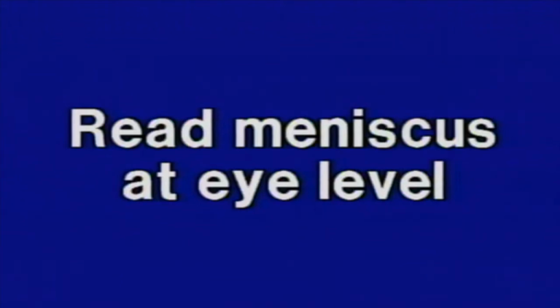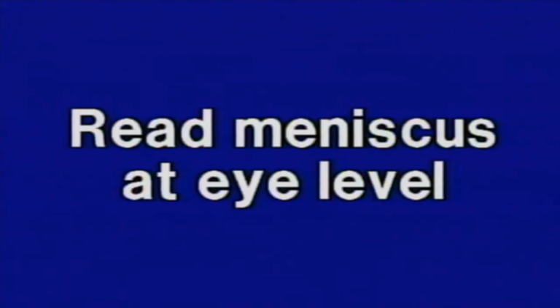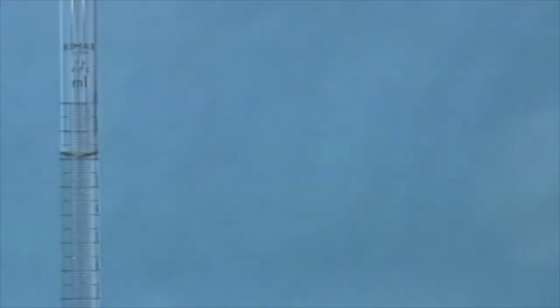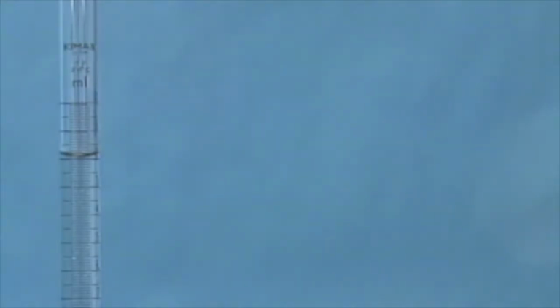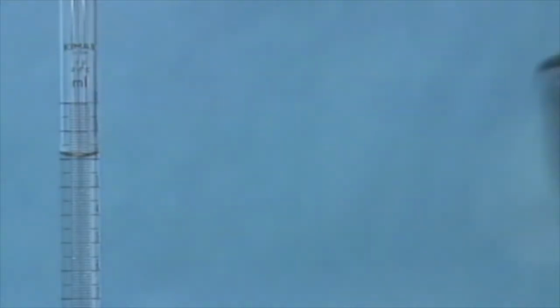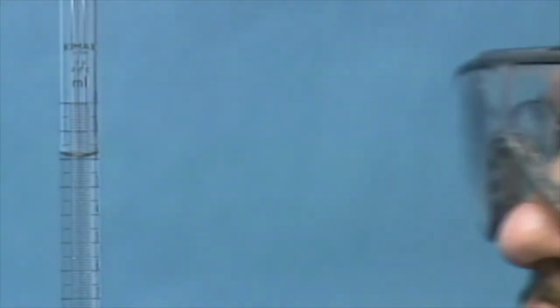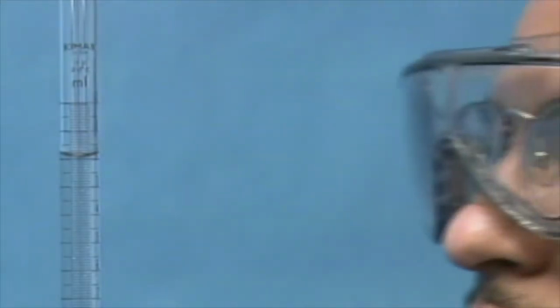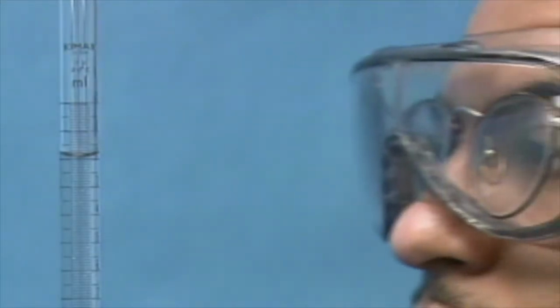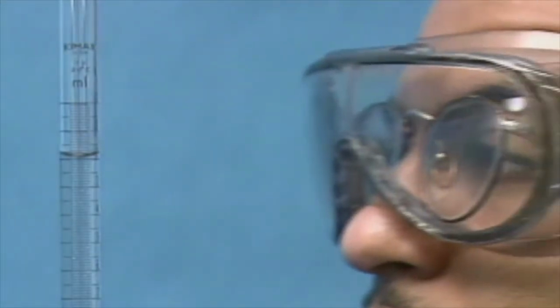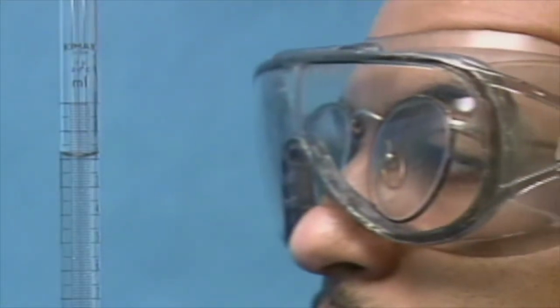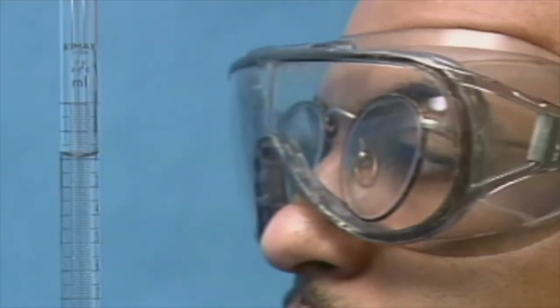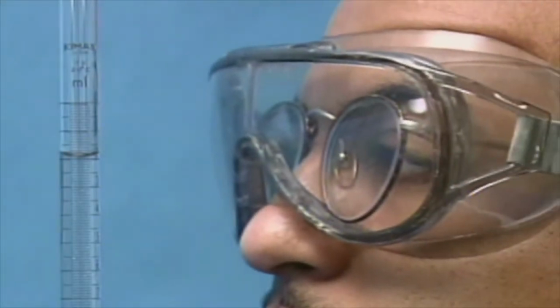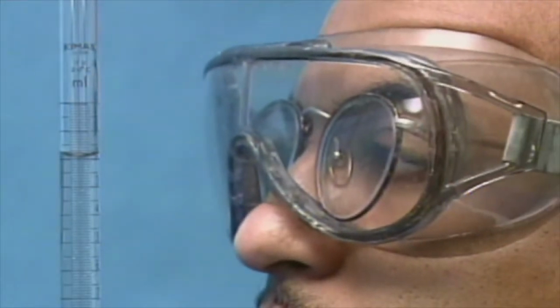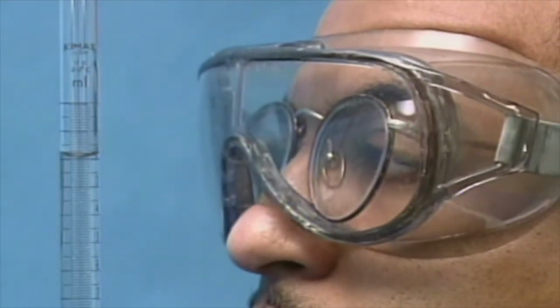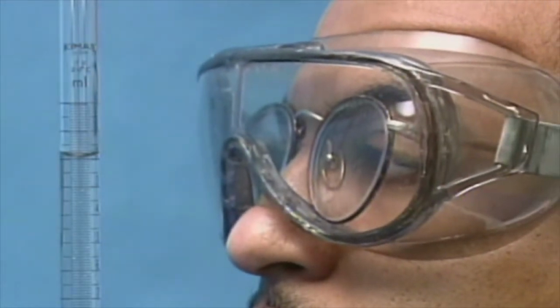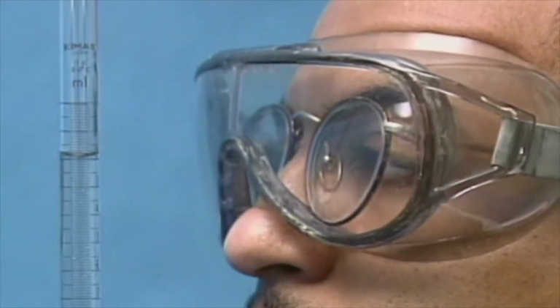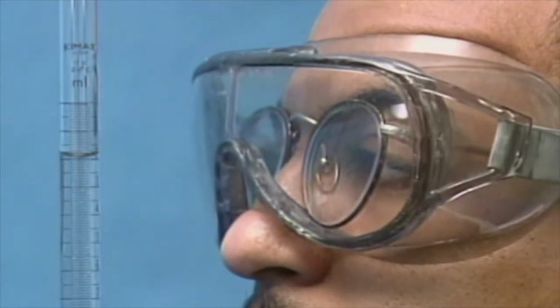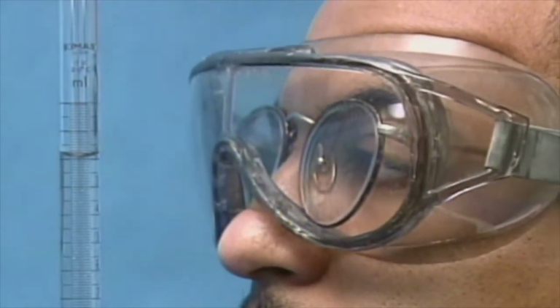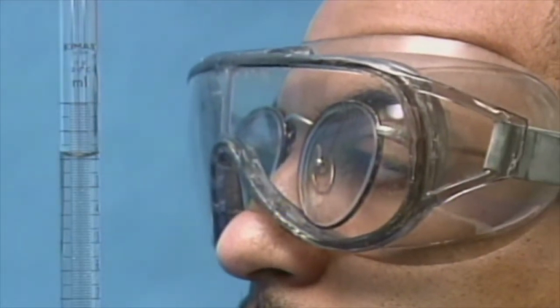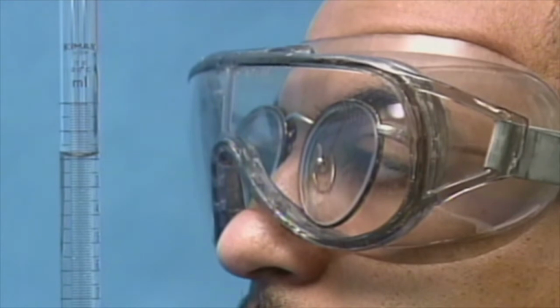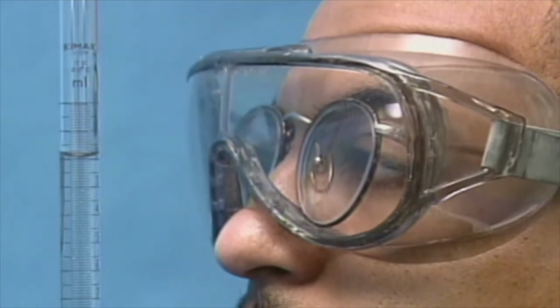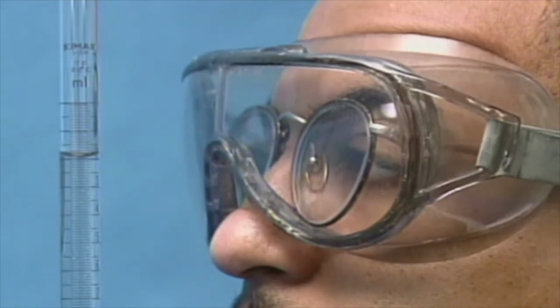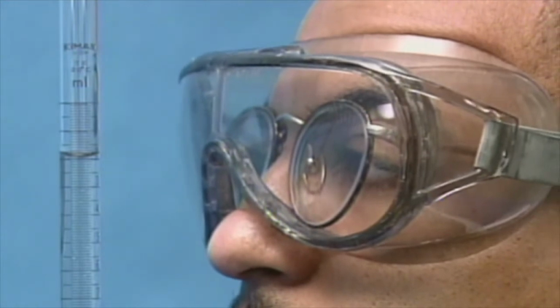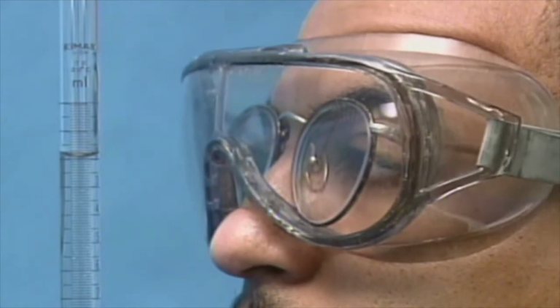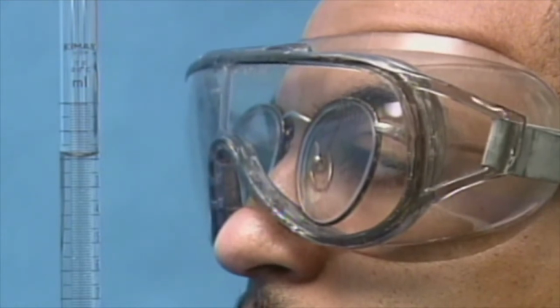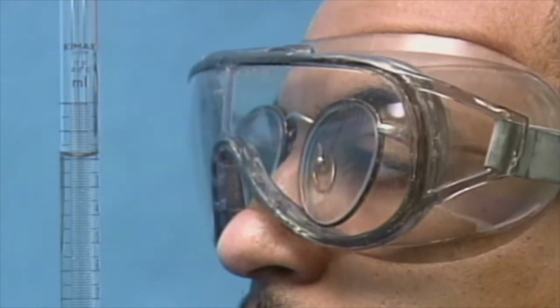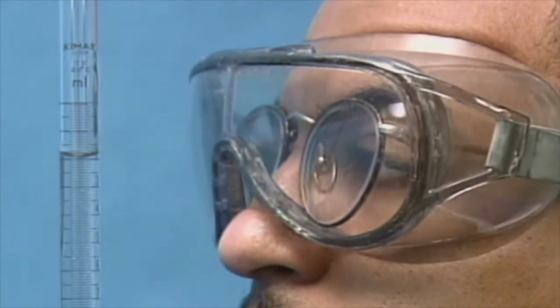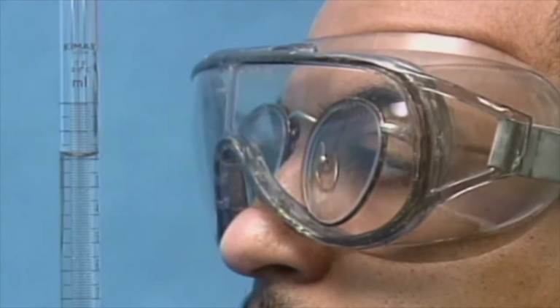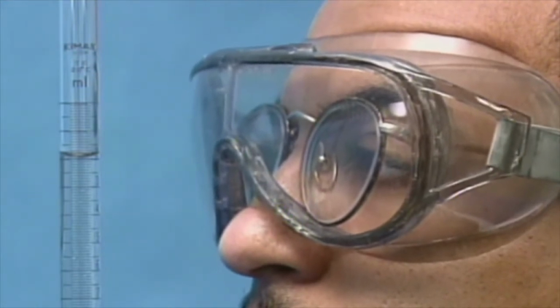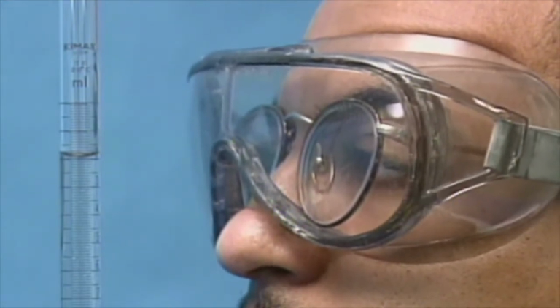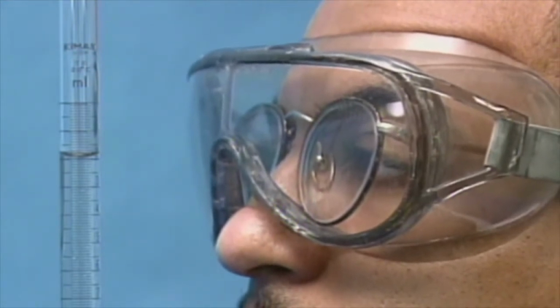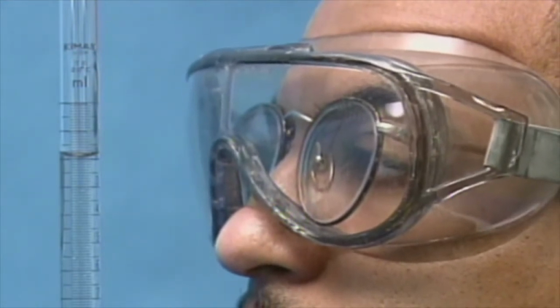To be sure you are able to read consistently and accurately, always read the meniscus at eye level.